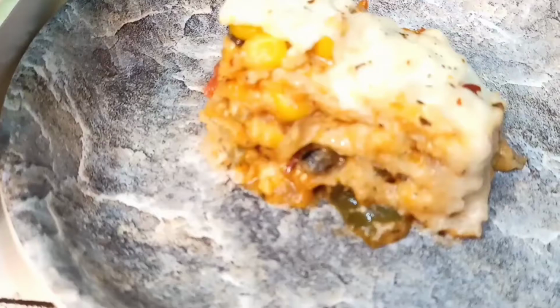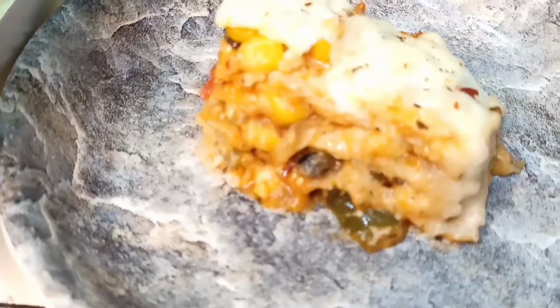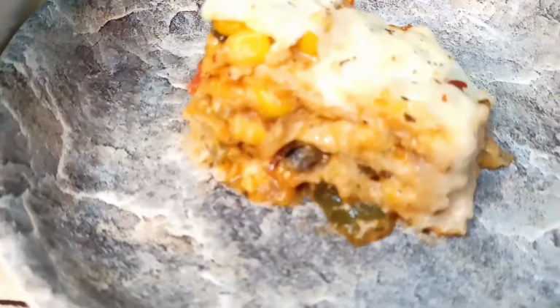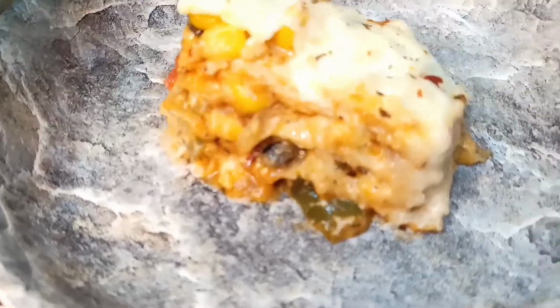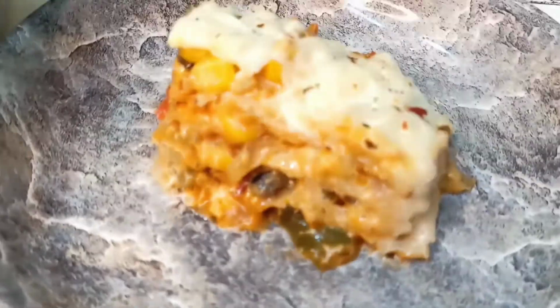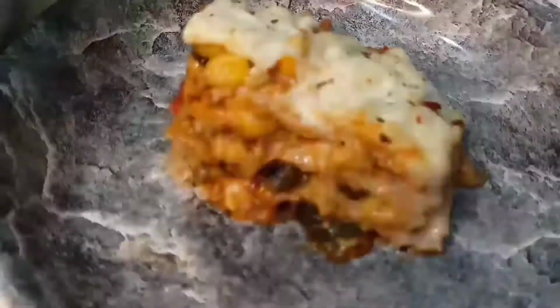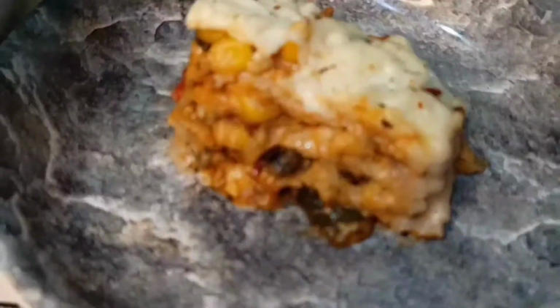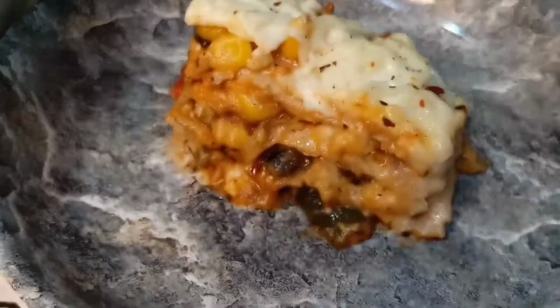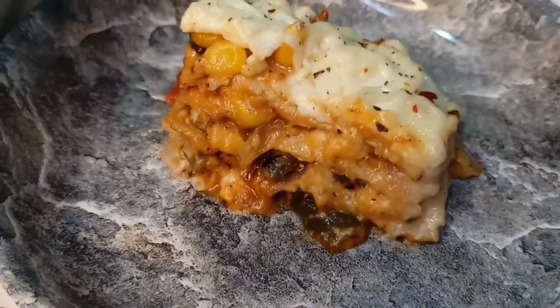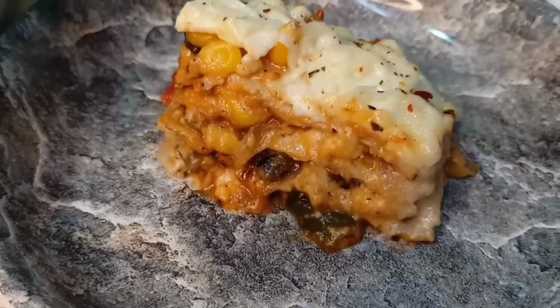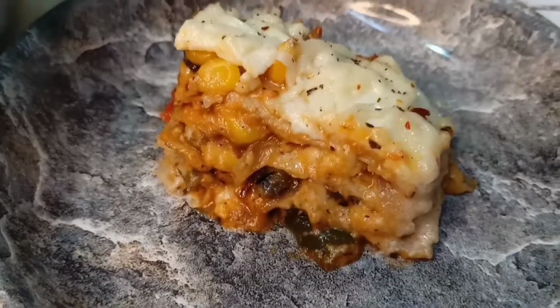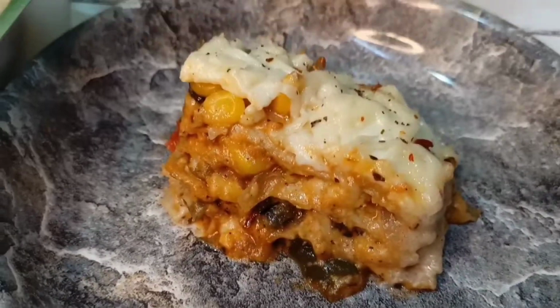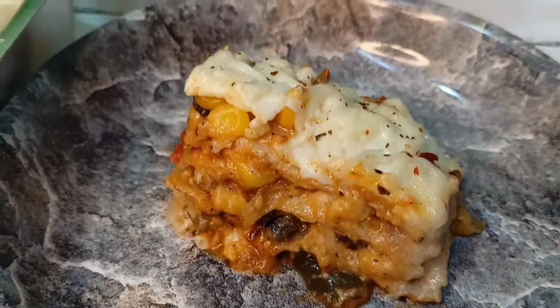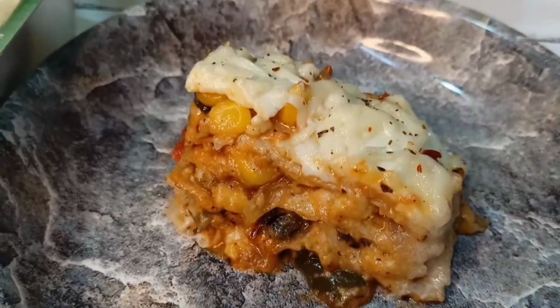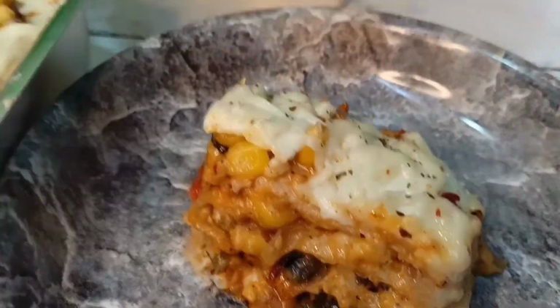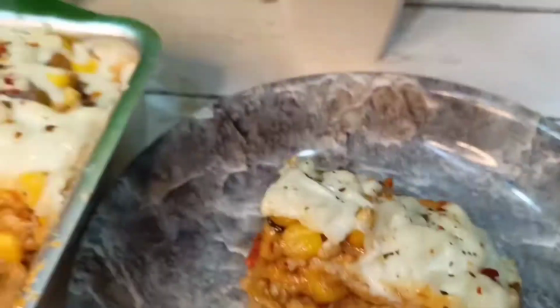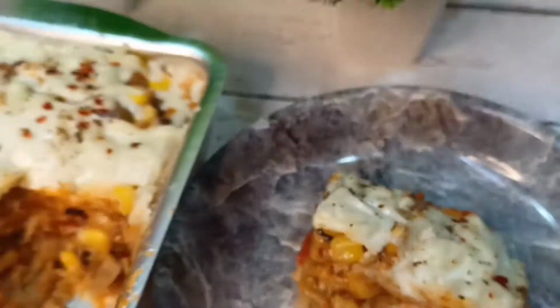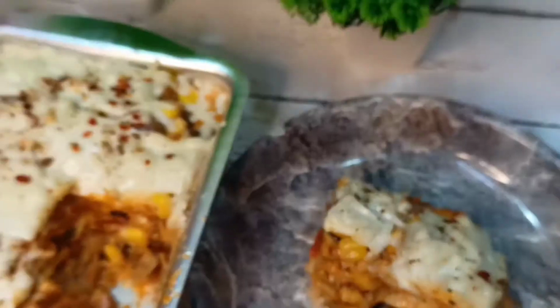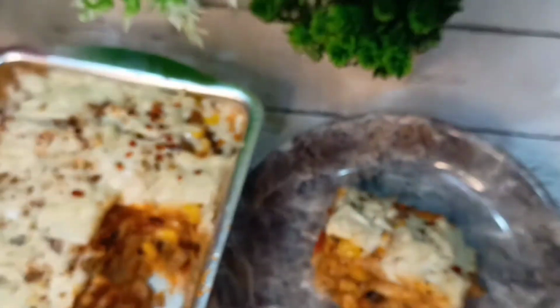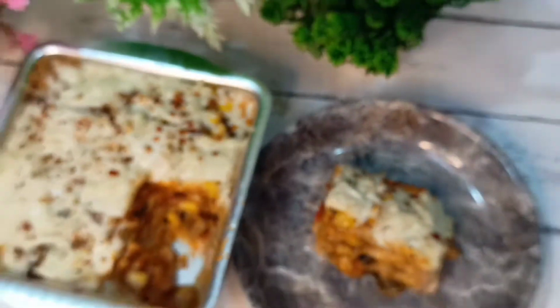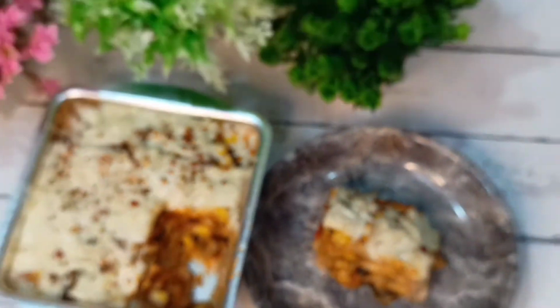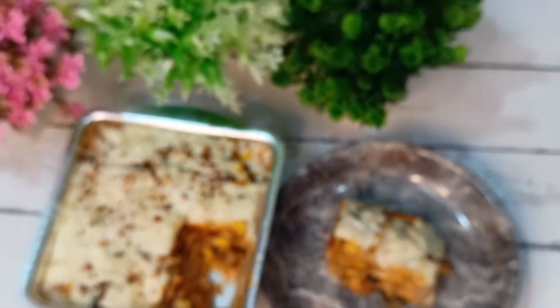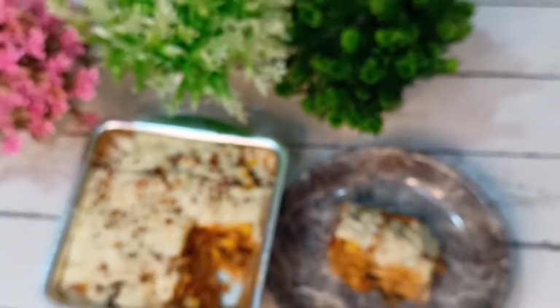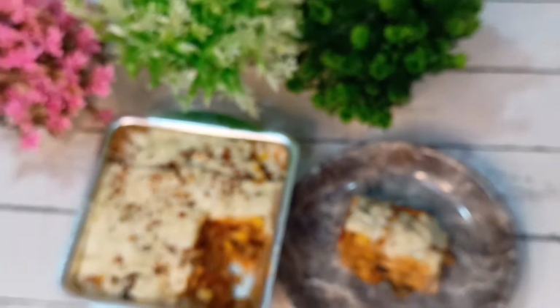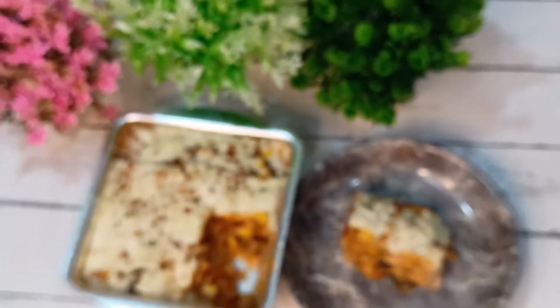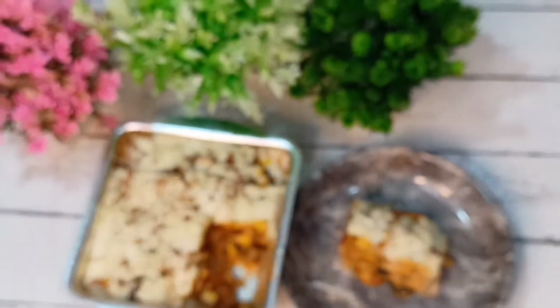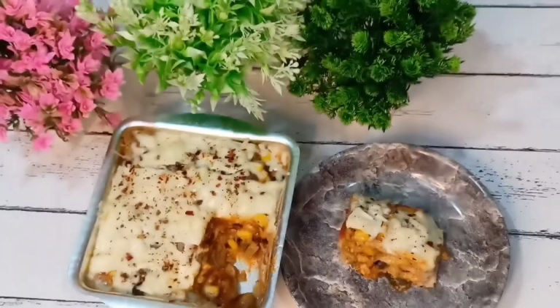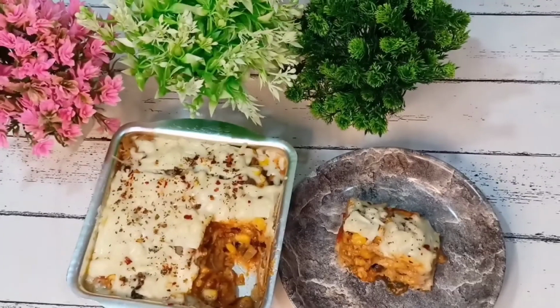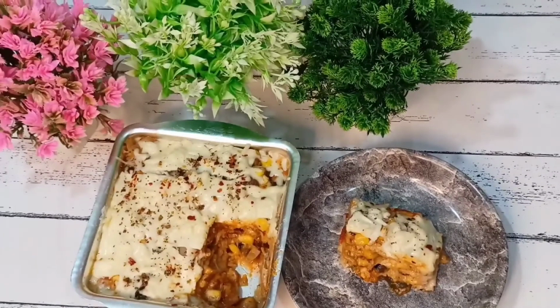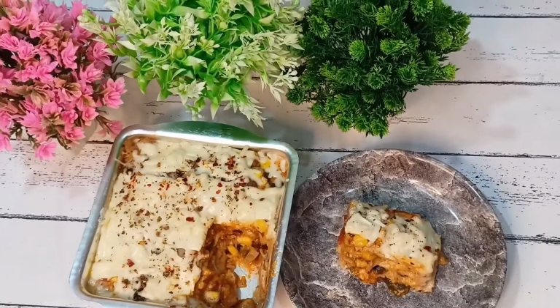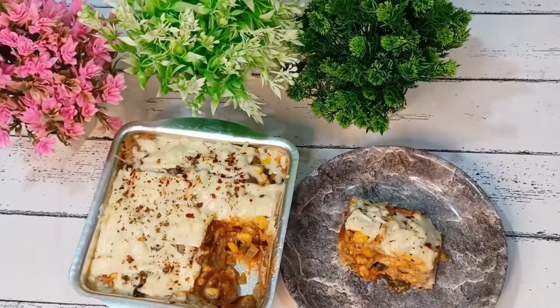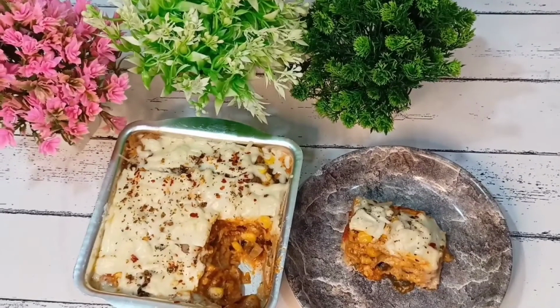Hello everyone, so today I am going to make something very tasty, so let's start.